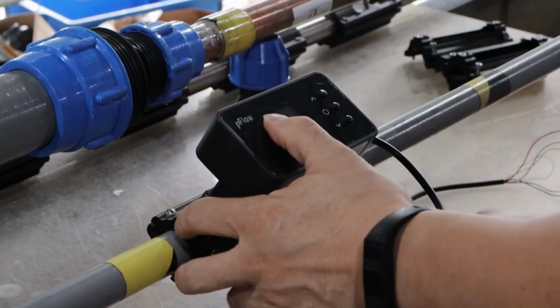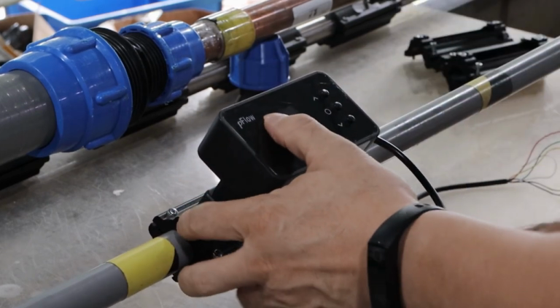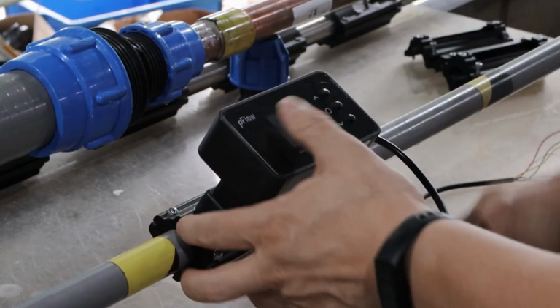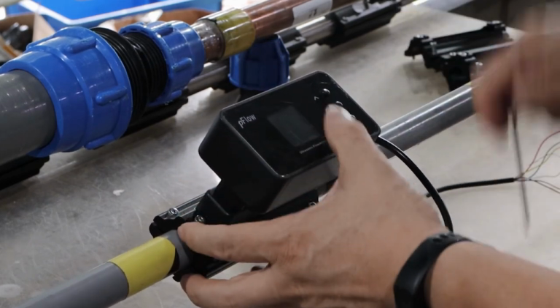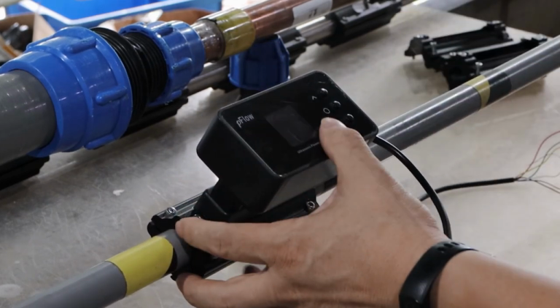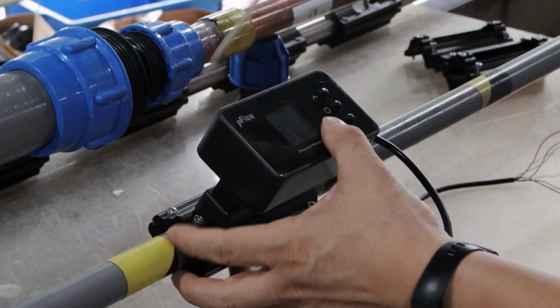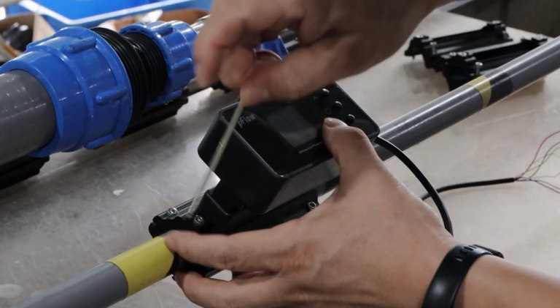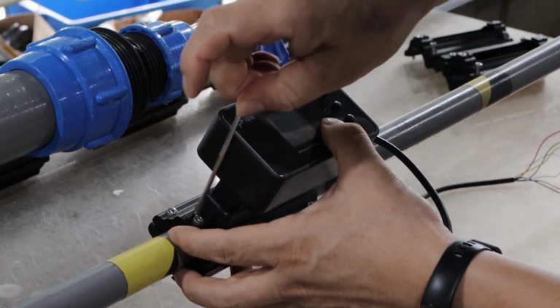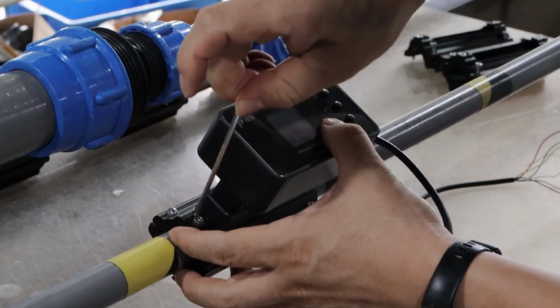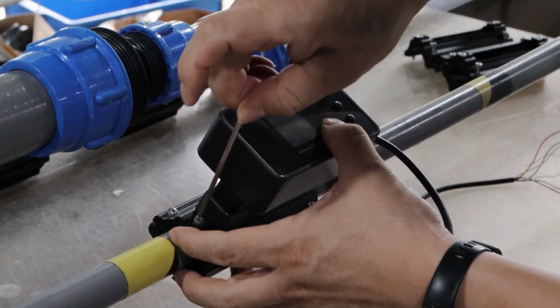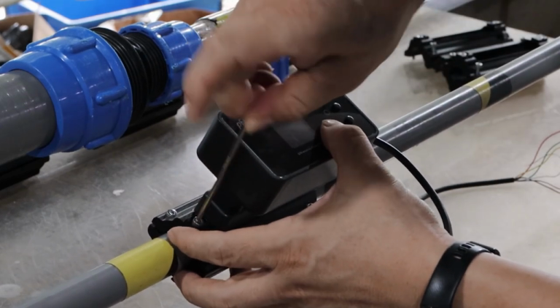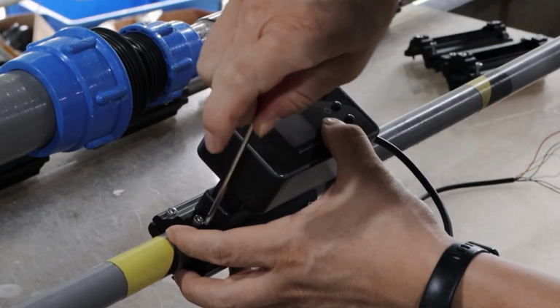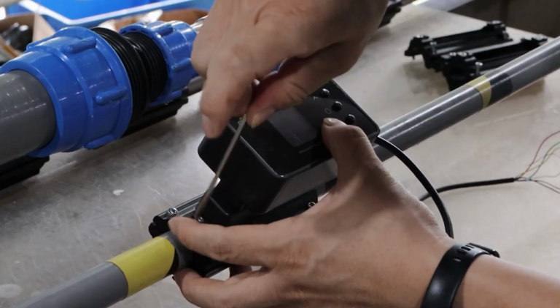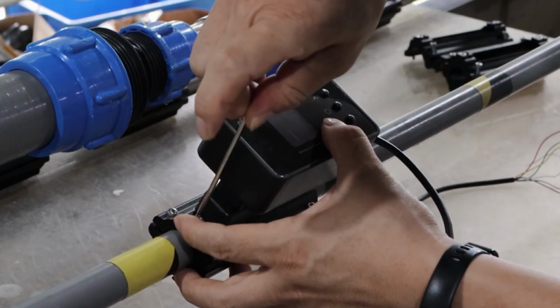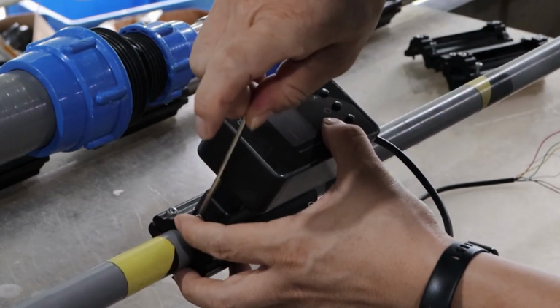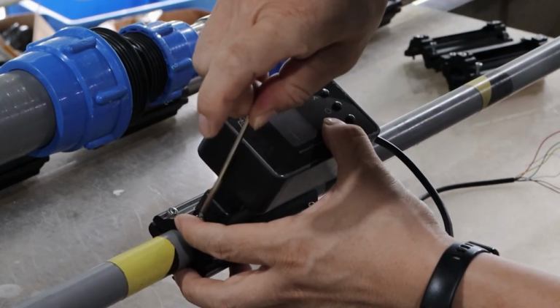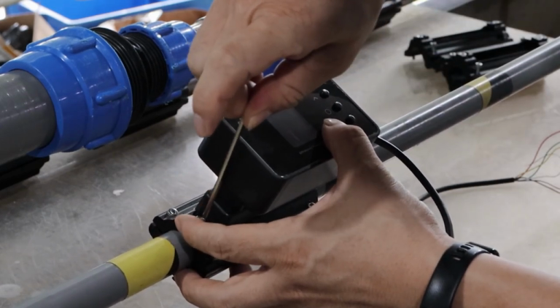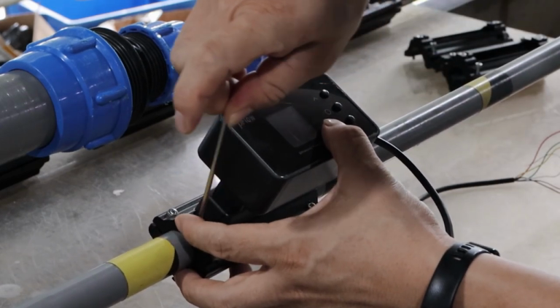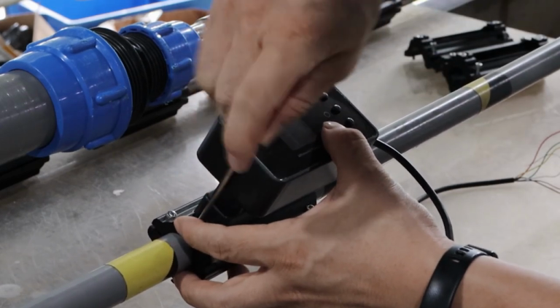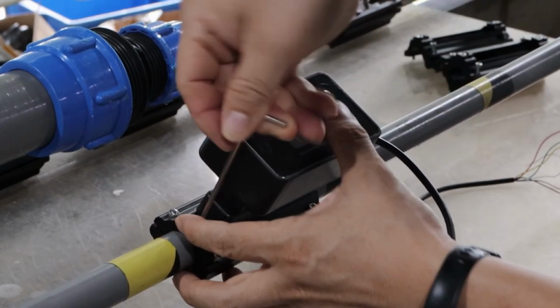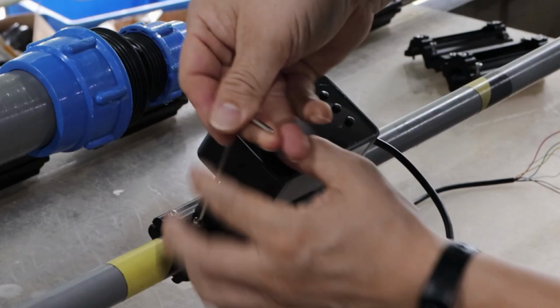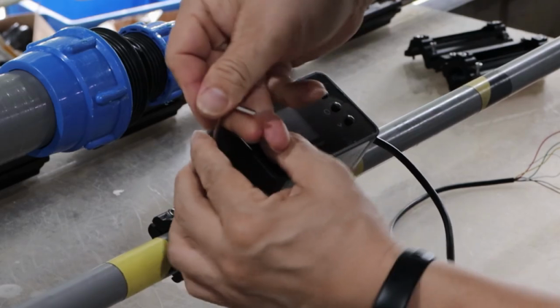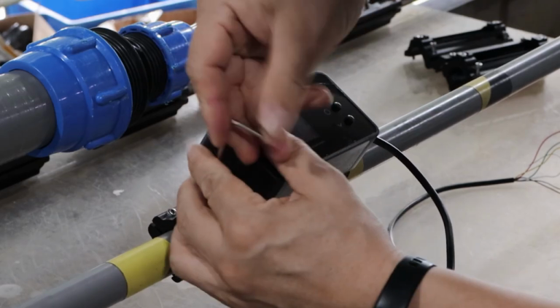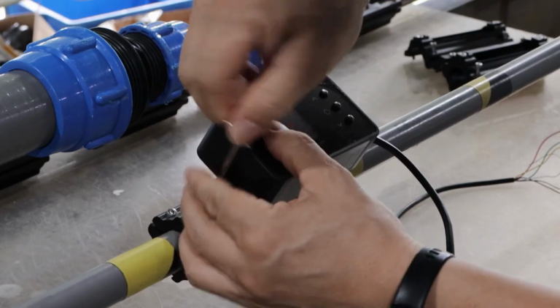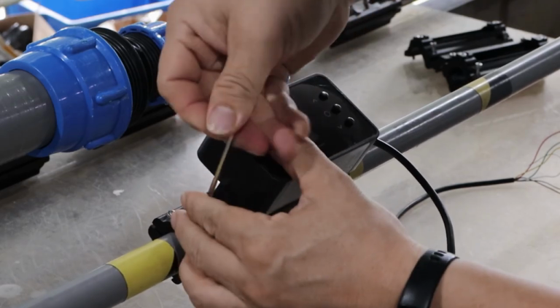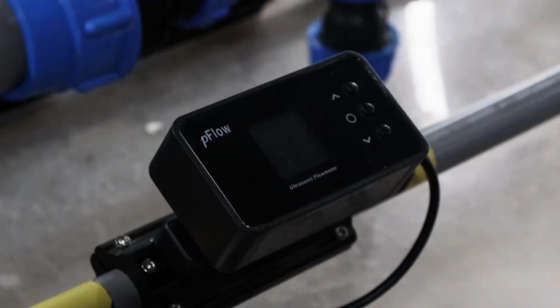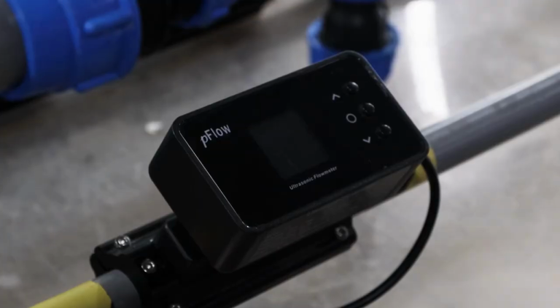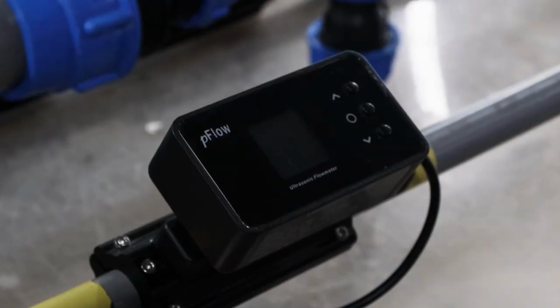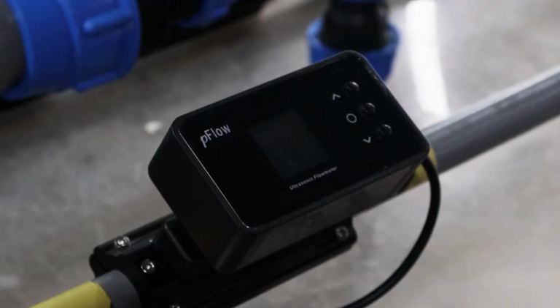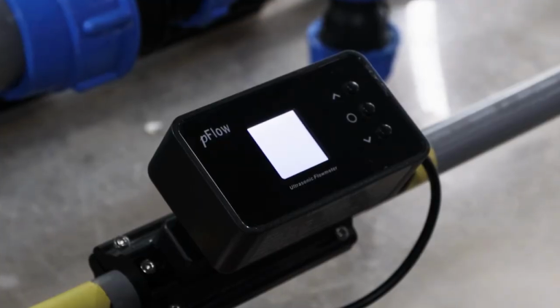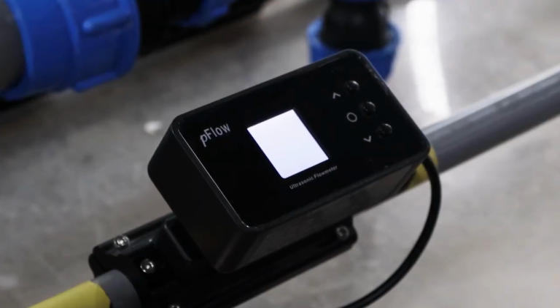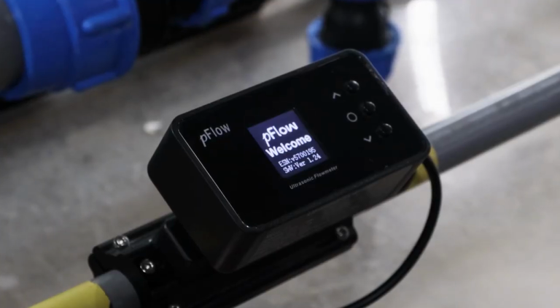F3 realizes an integrated structure design, easily installed with only 4 screws.